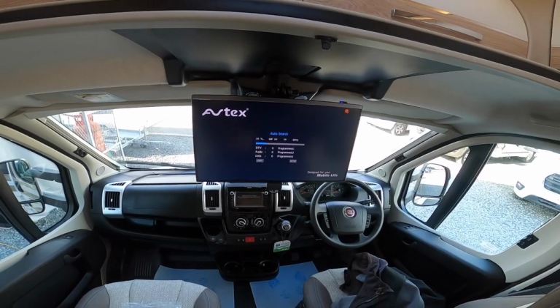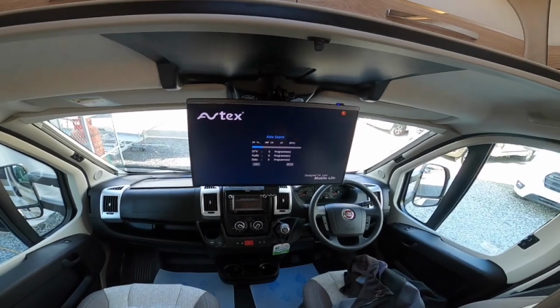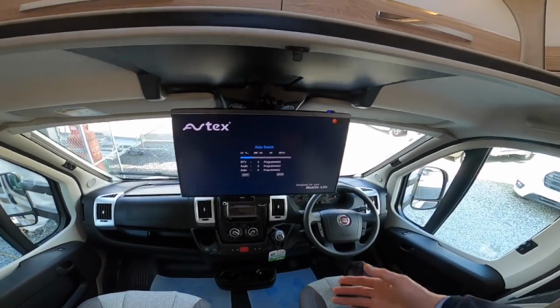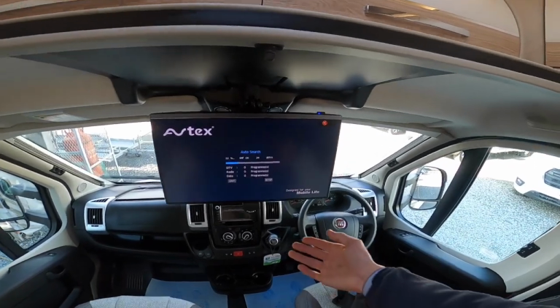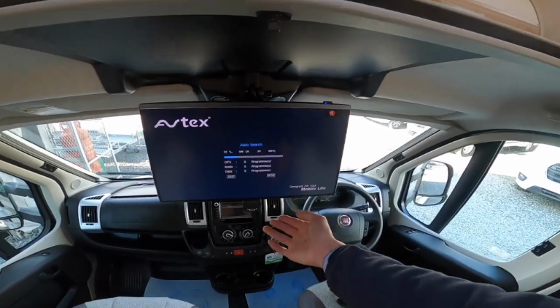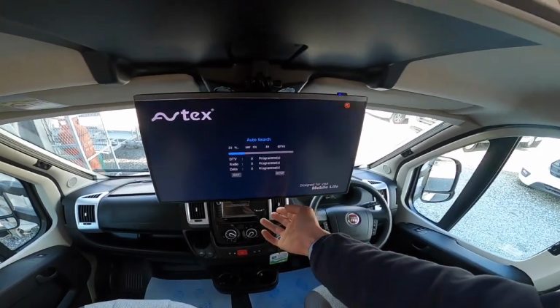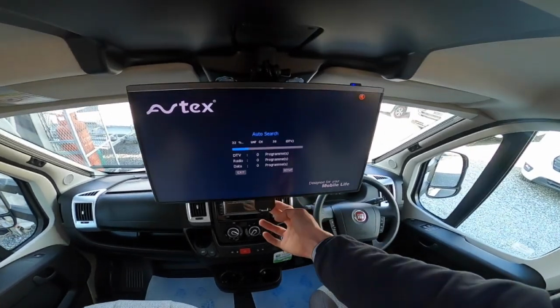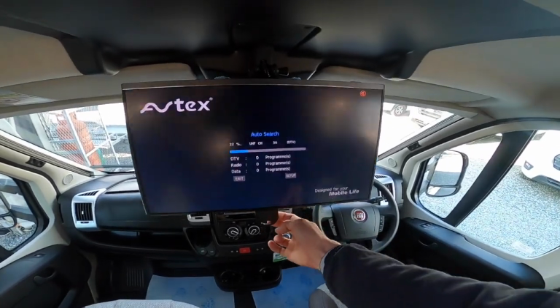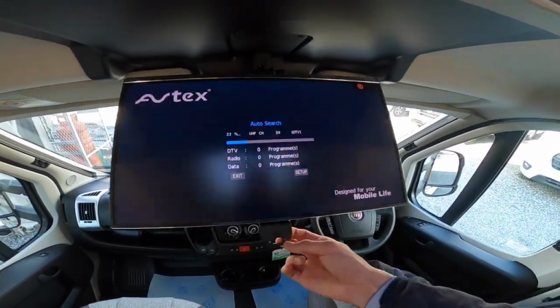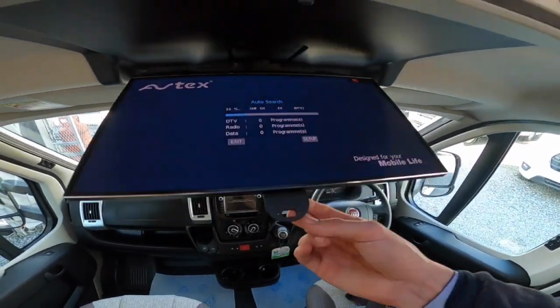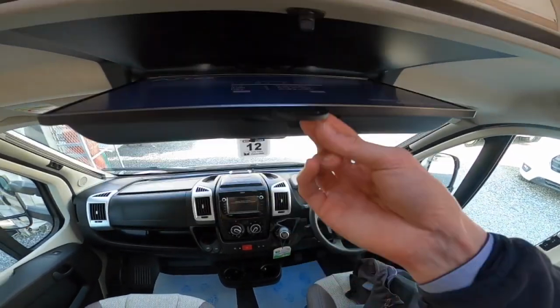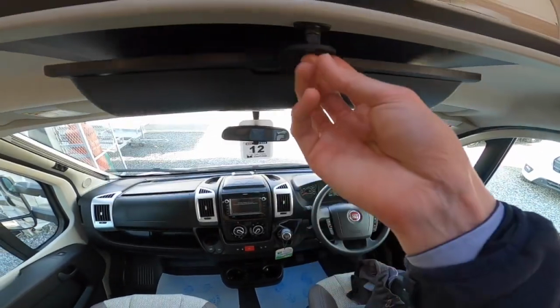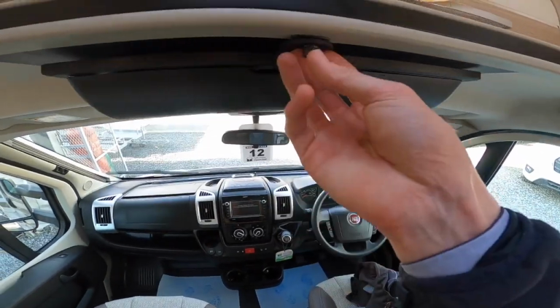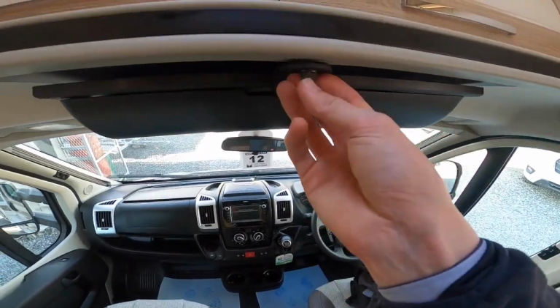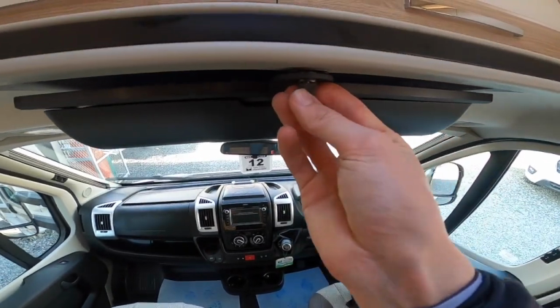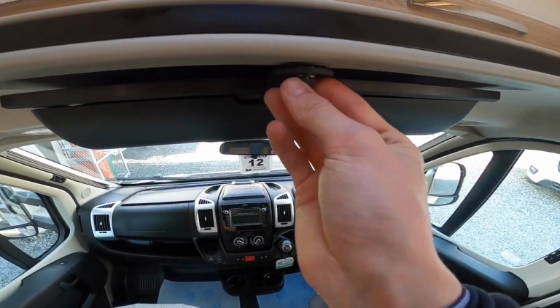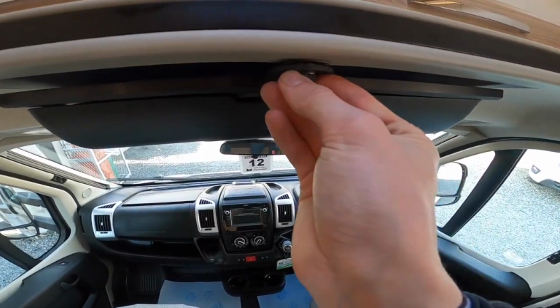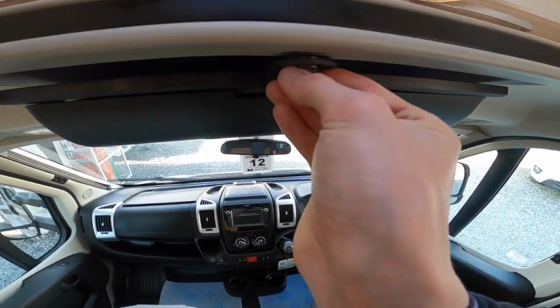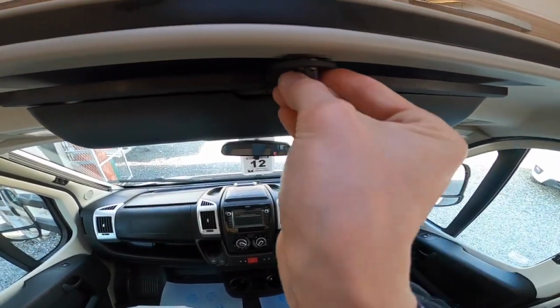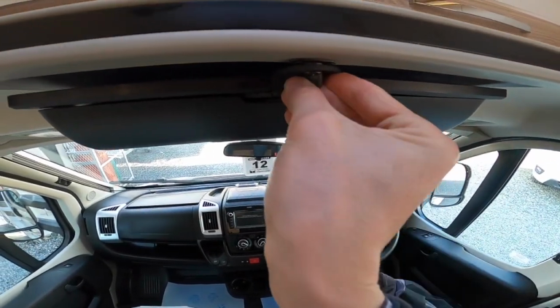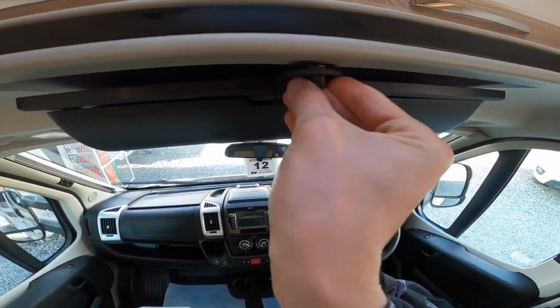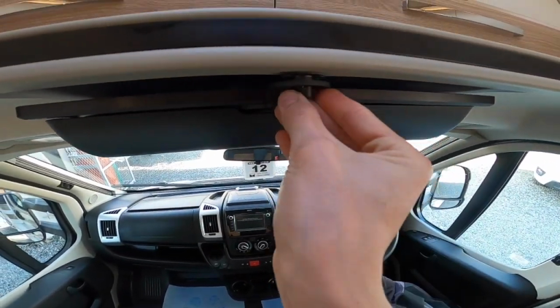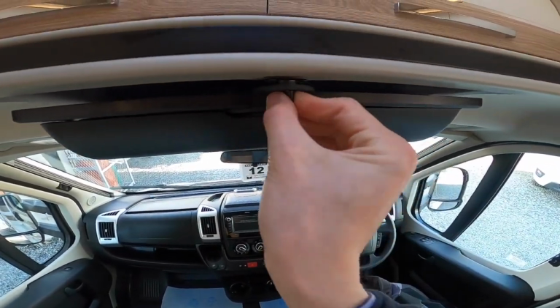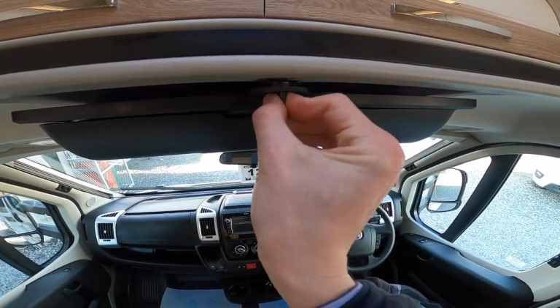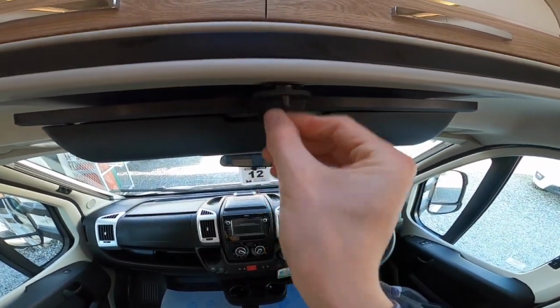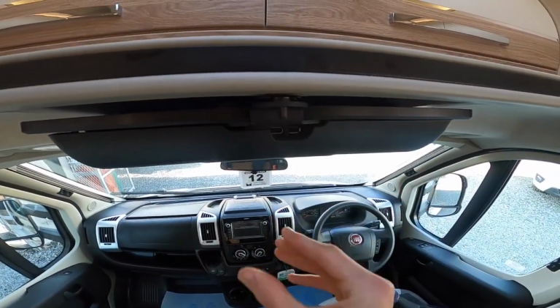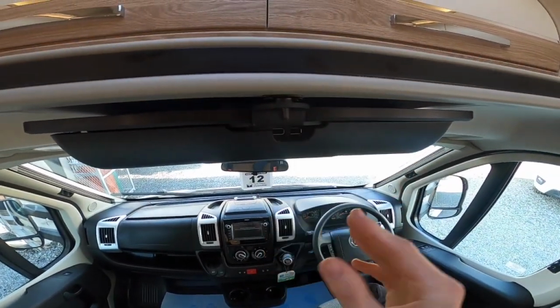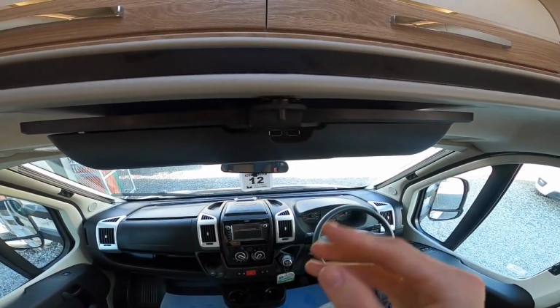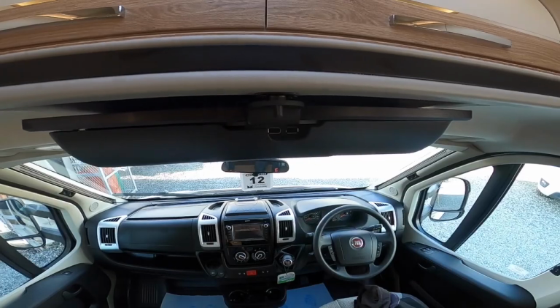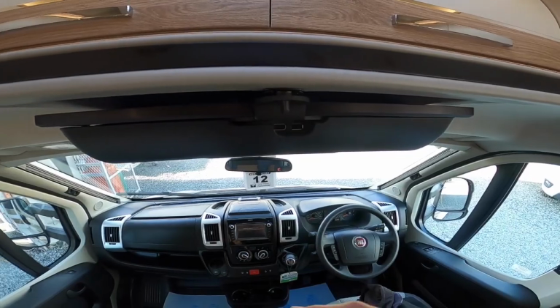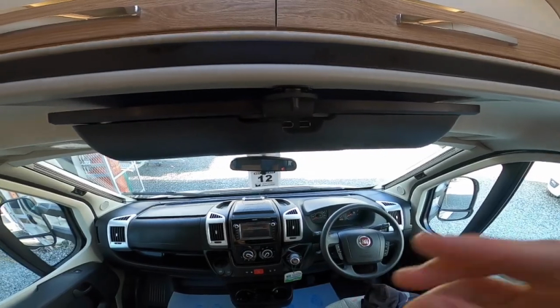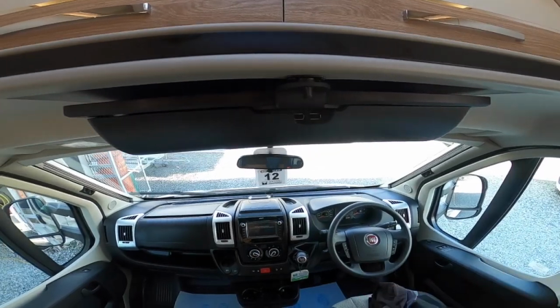Then you just fold that up and turn the turnbuckle there to secure it.